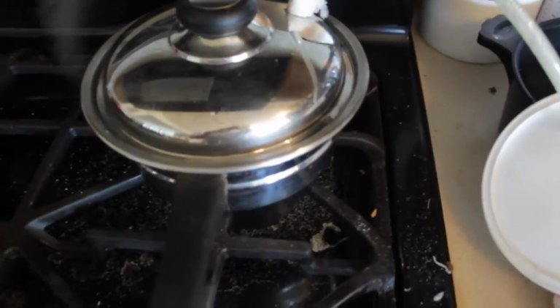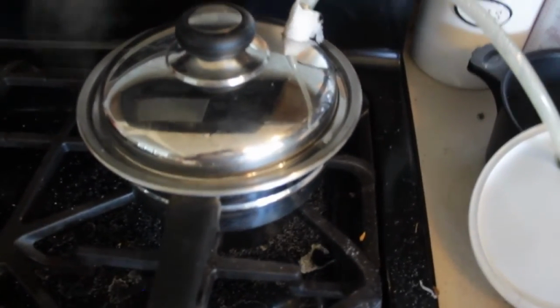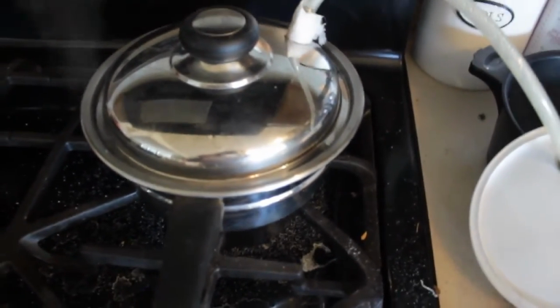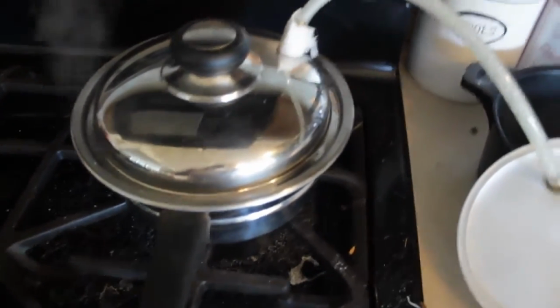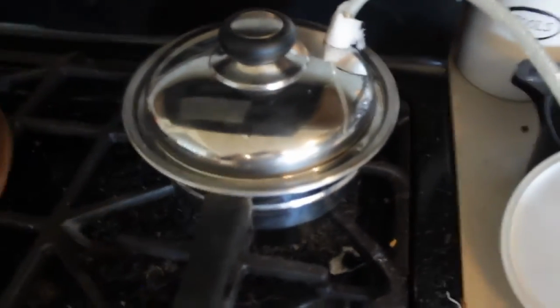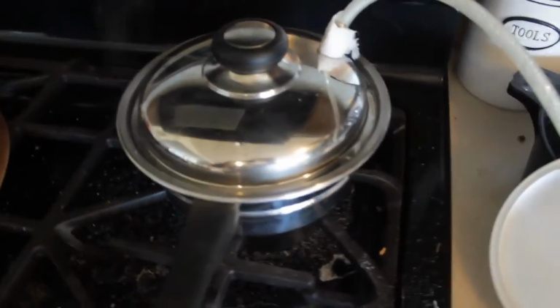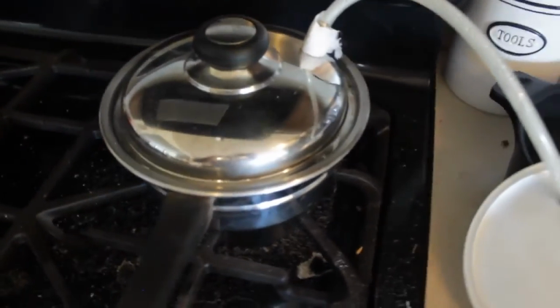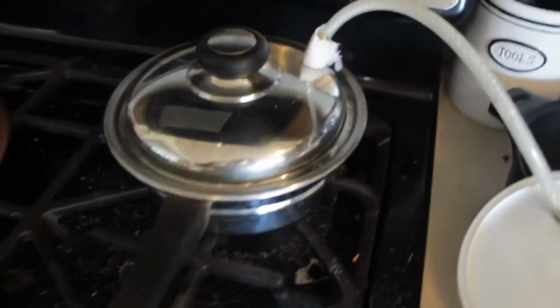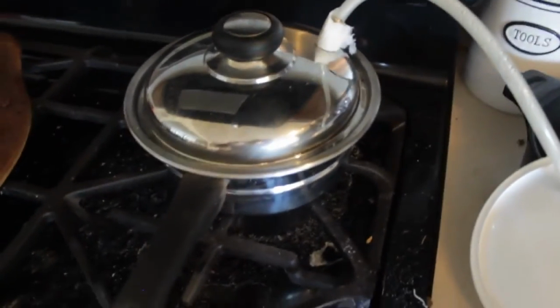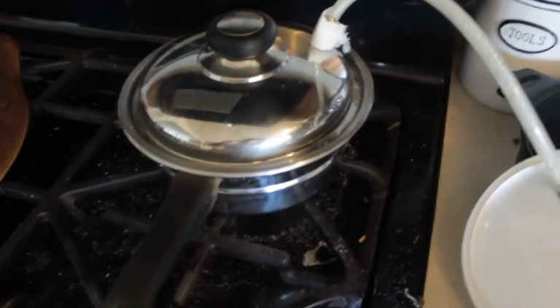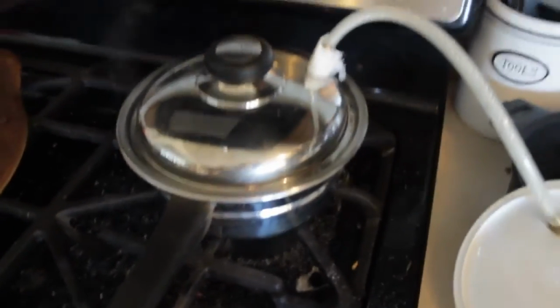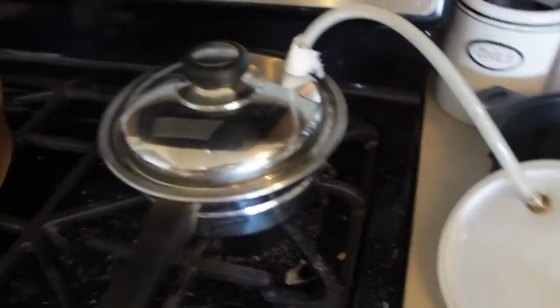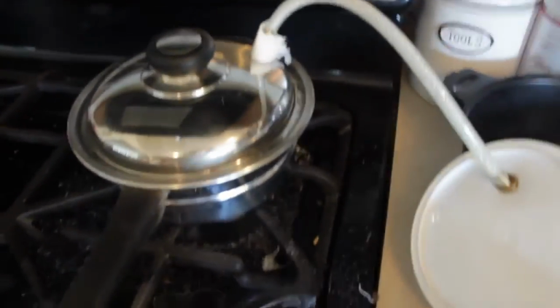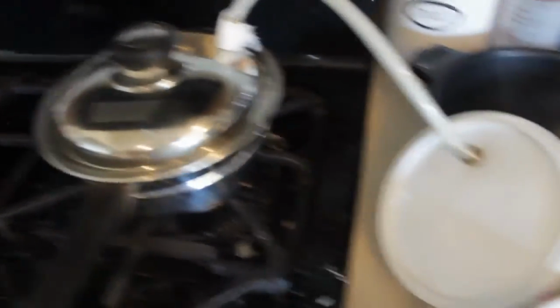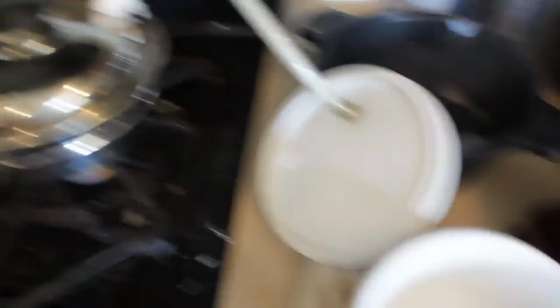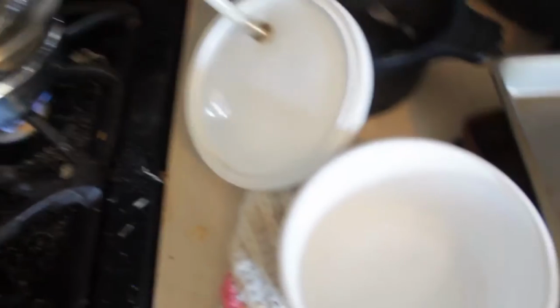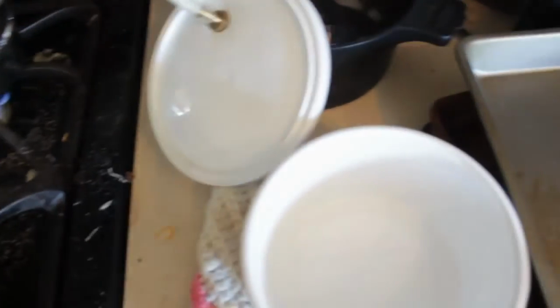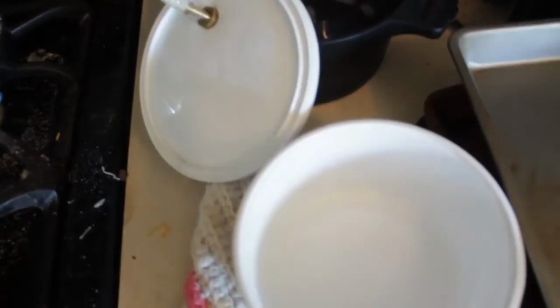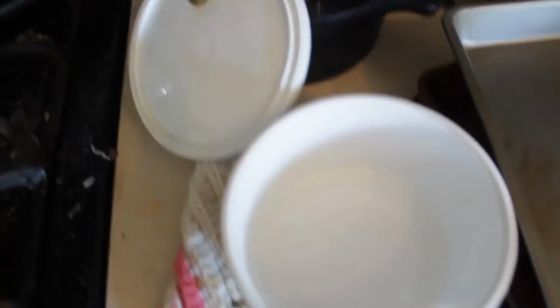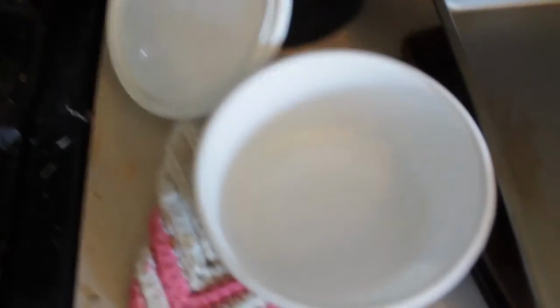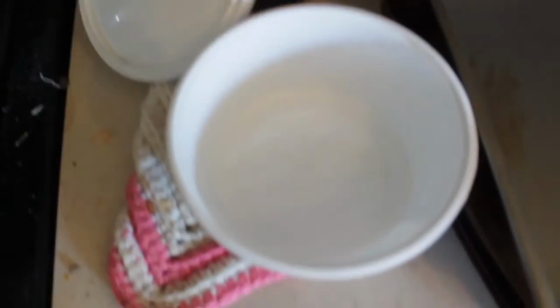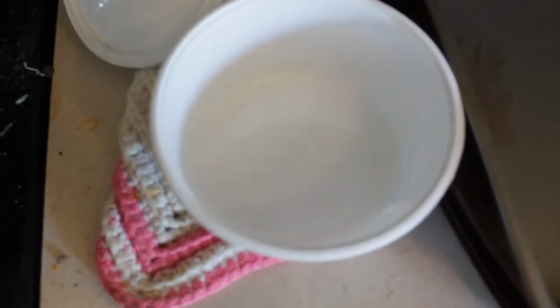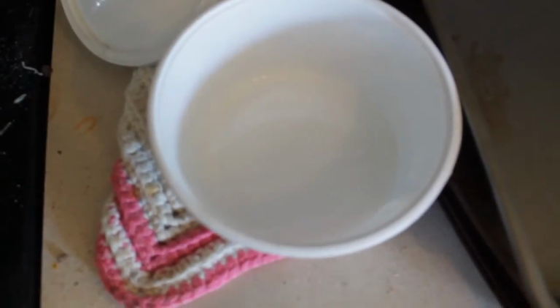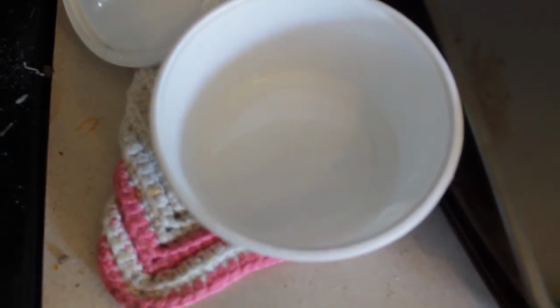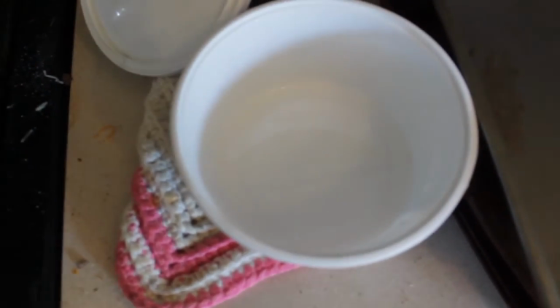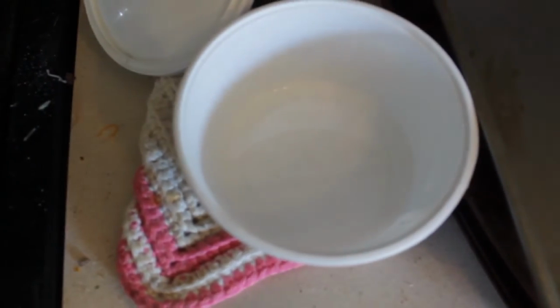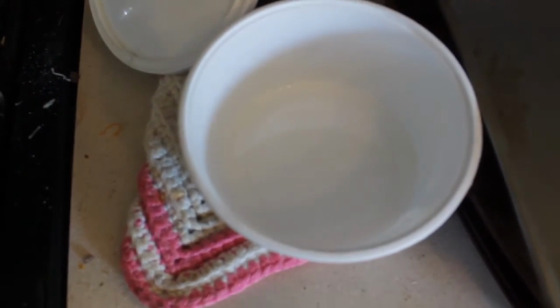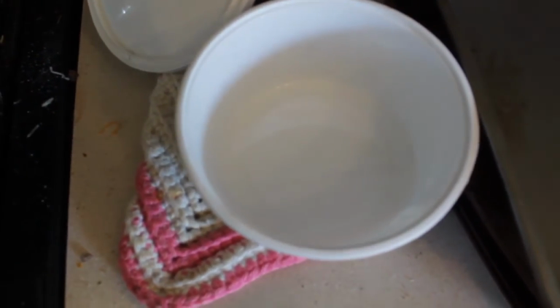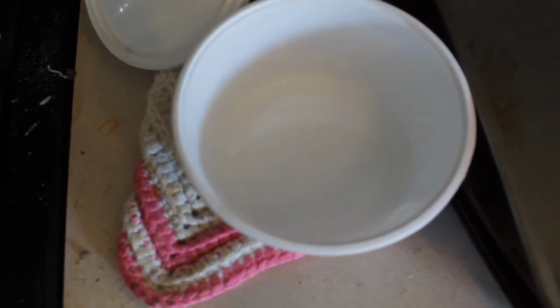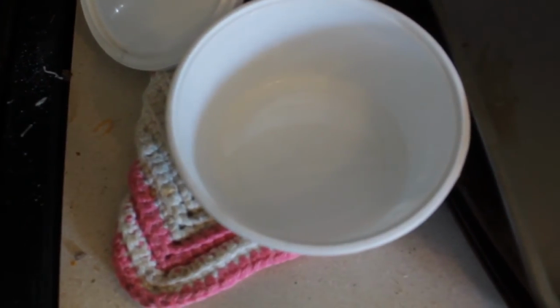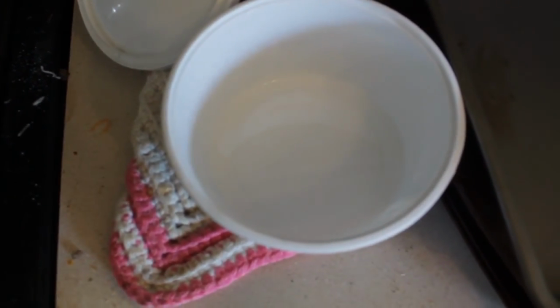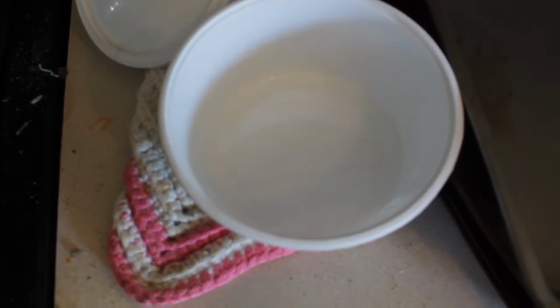Anyway, so there you go. Real simple on how to distill water. I'll have to distill some more water. That's pretty good — there you go.